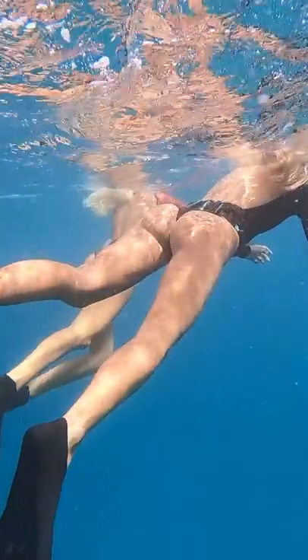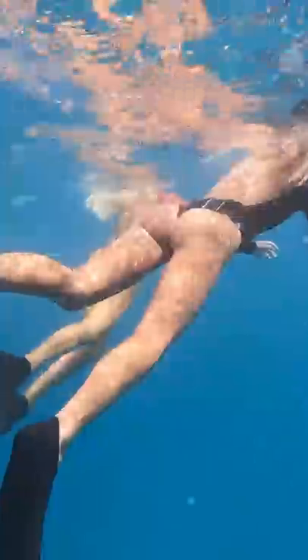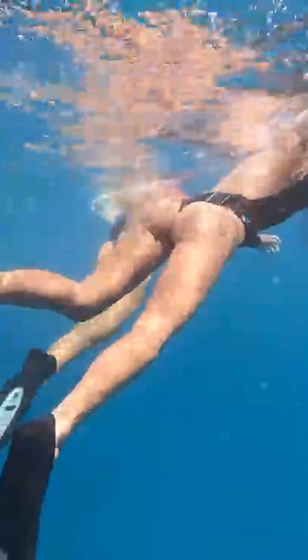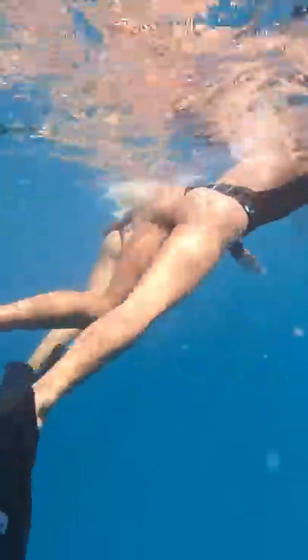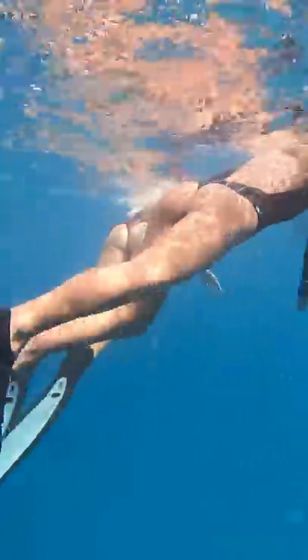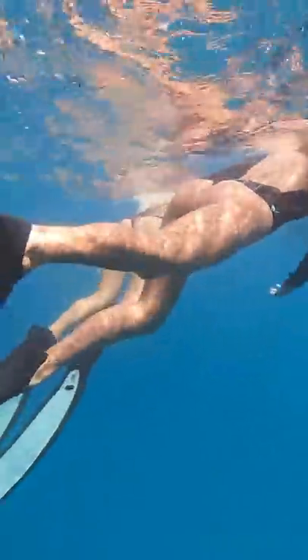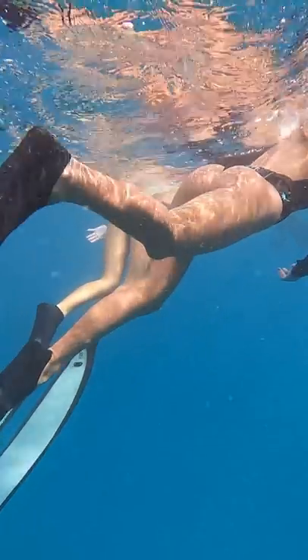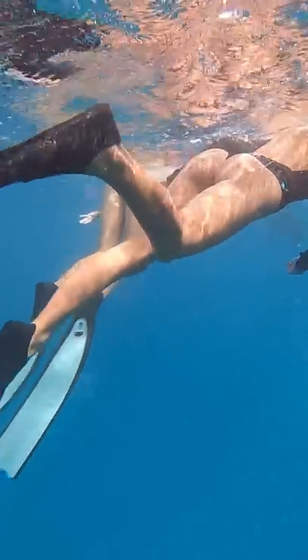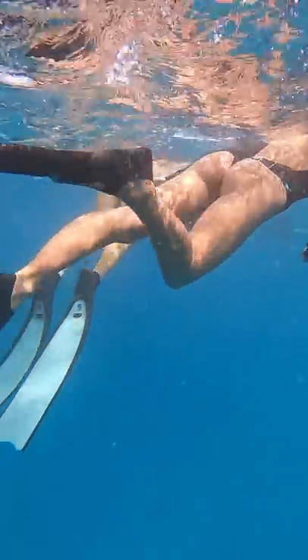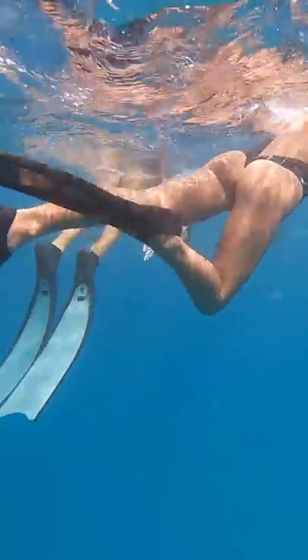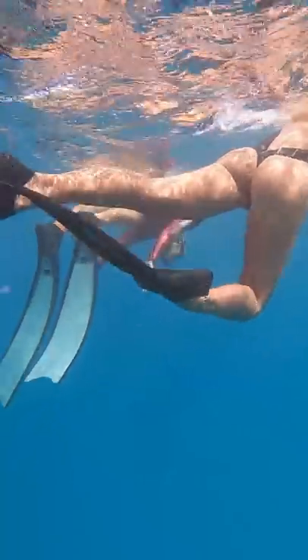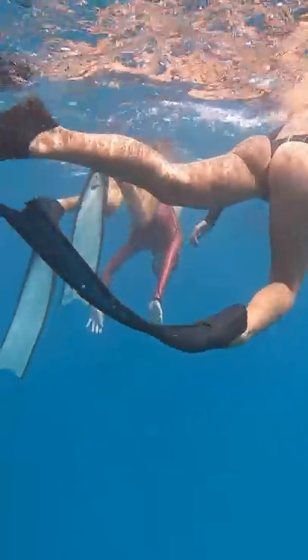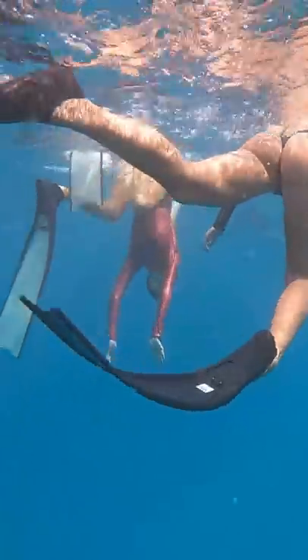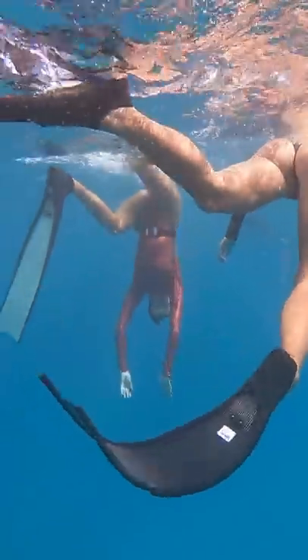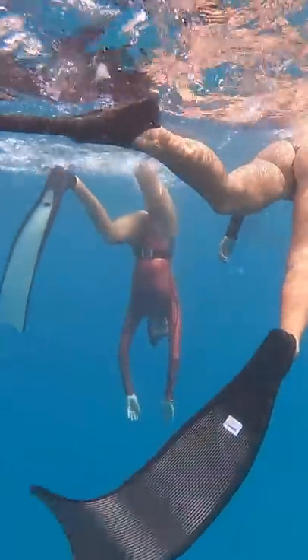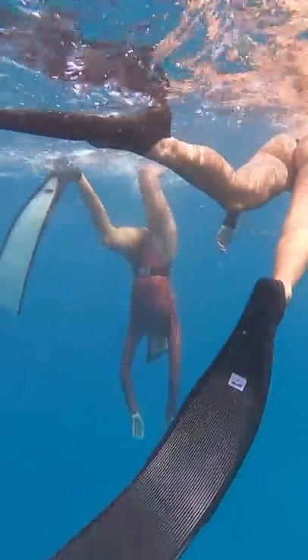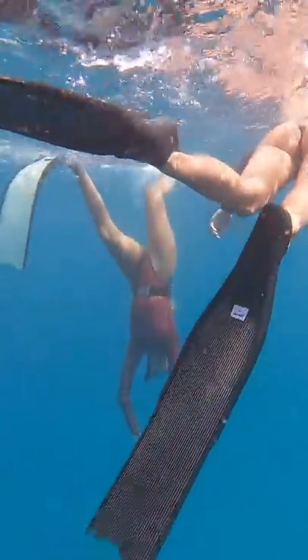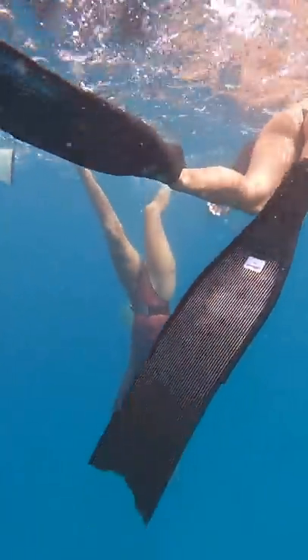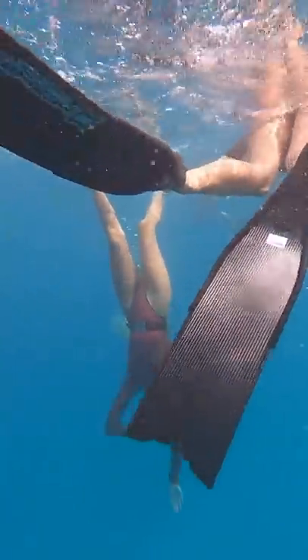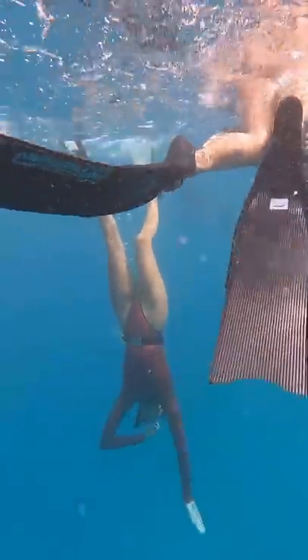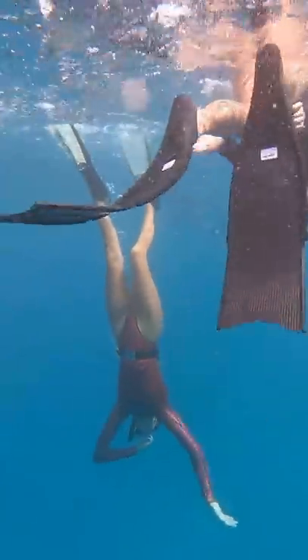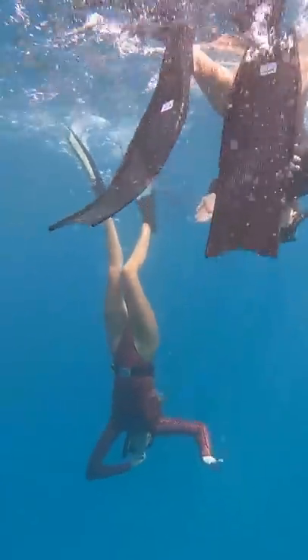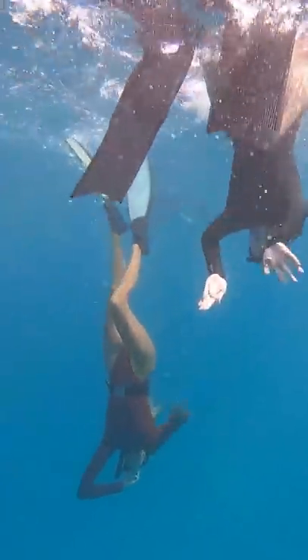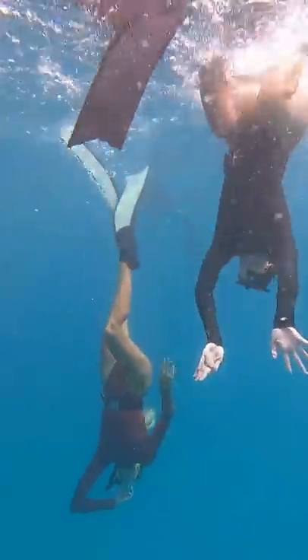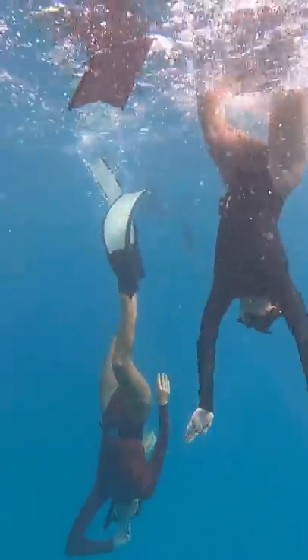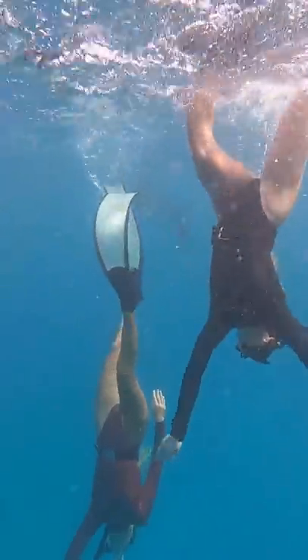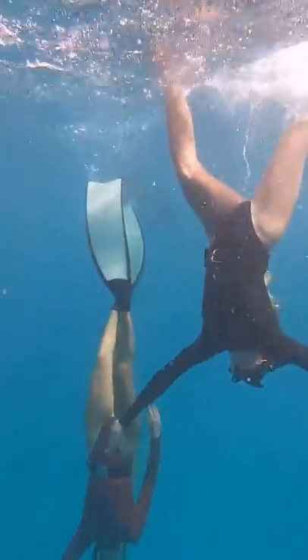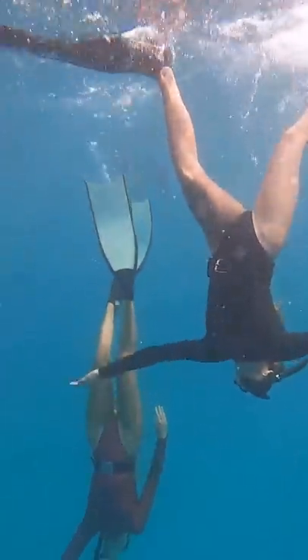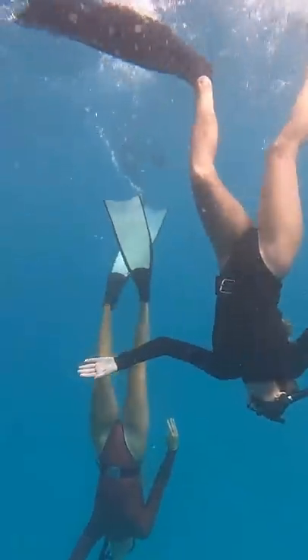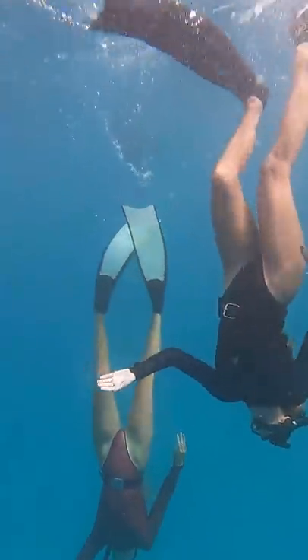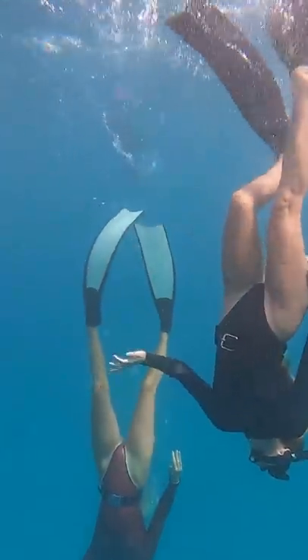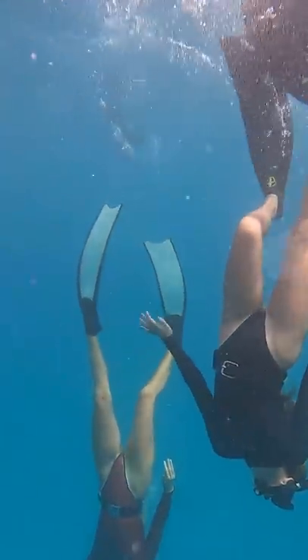The first thing you have to know how to do is dive down. The best way is to be flat on the surface, bend at the hips, kick your feet up in the air, and then kick.